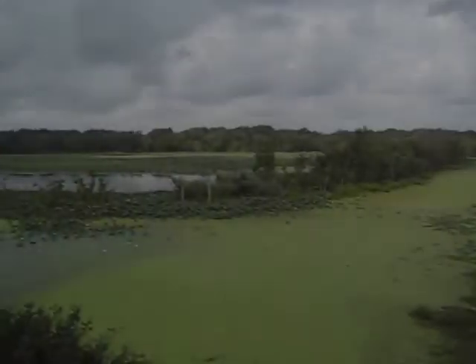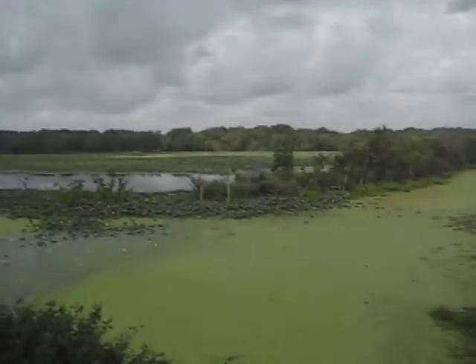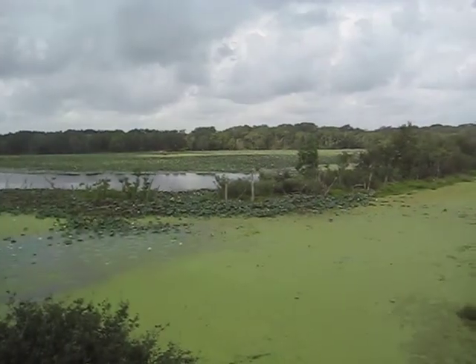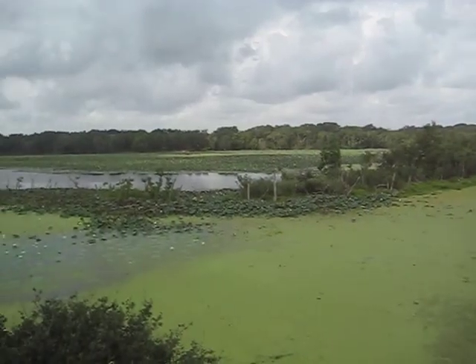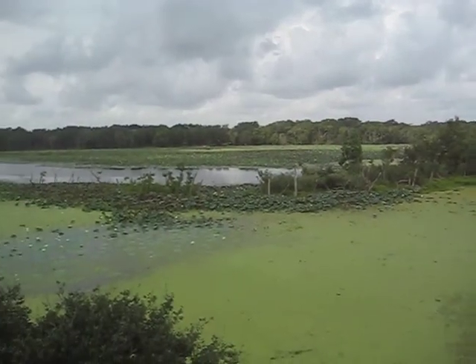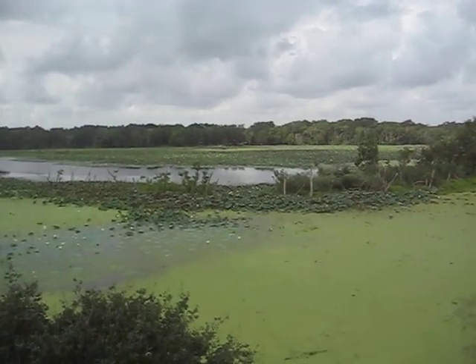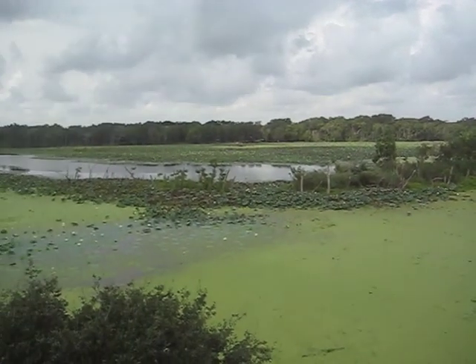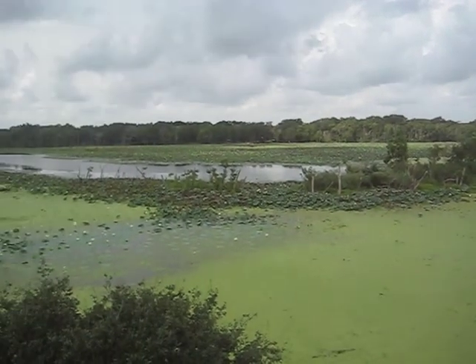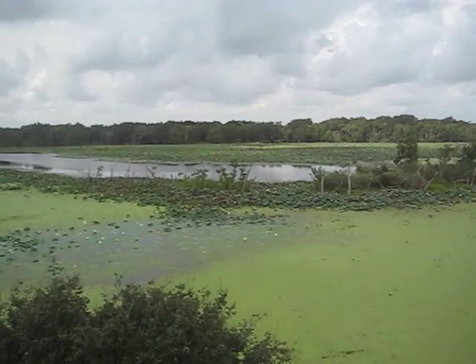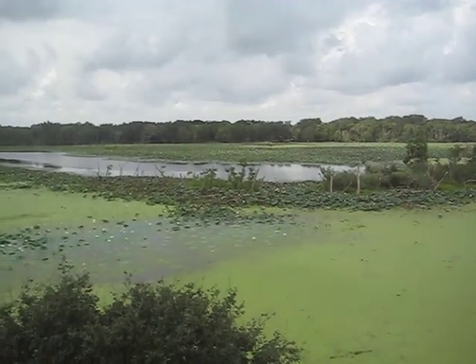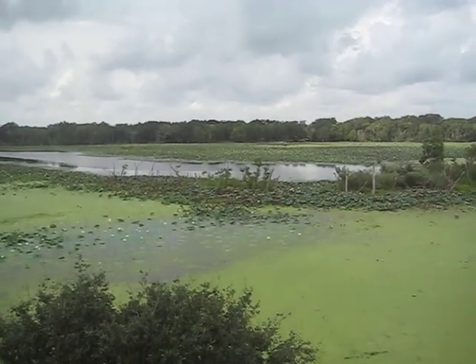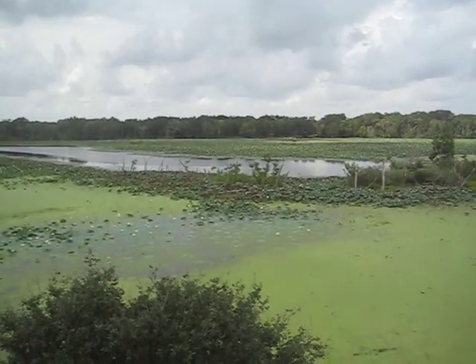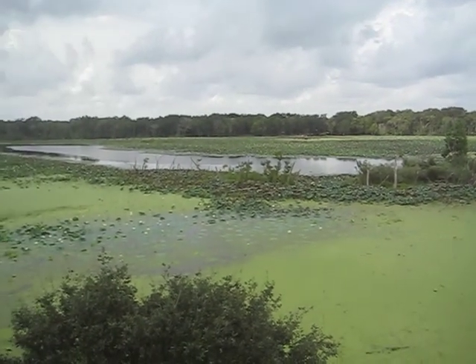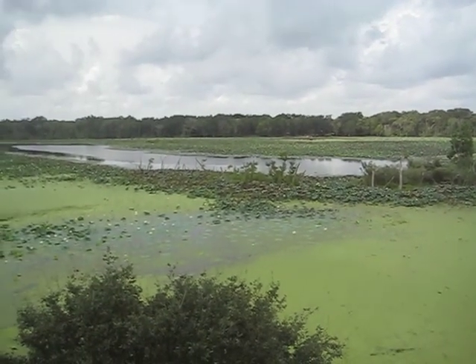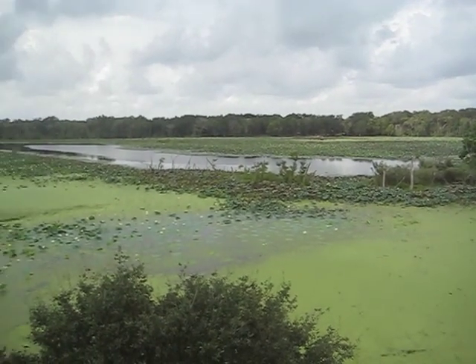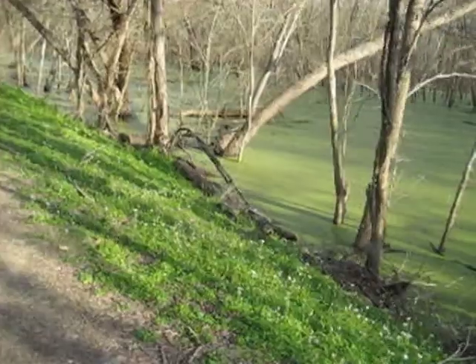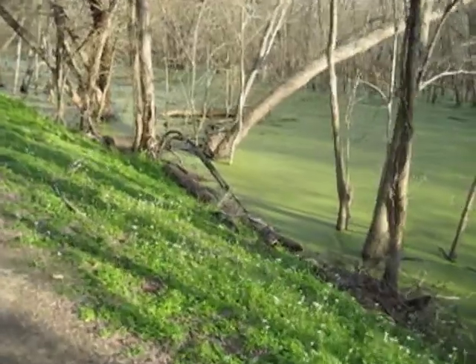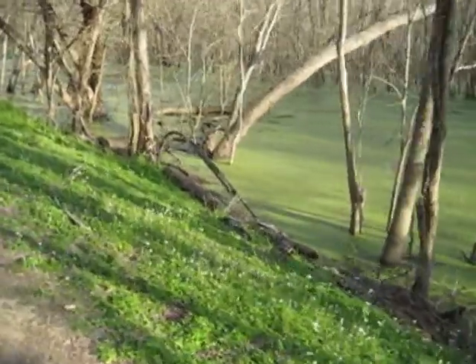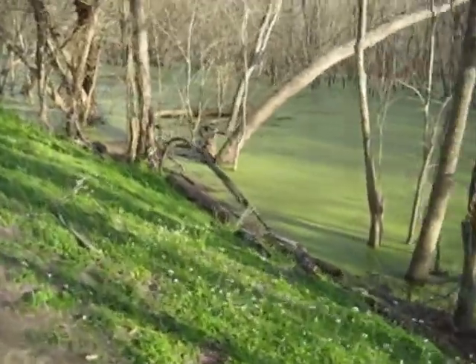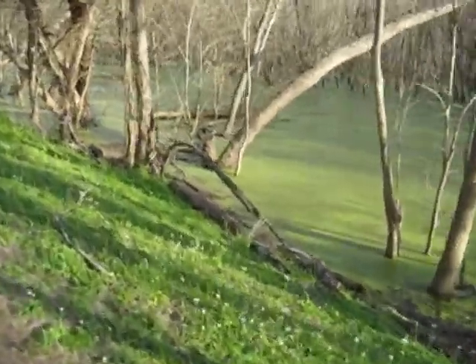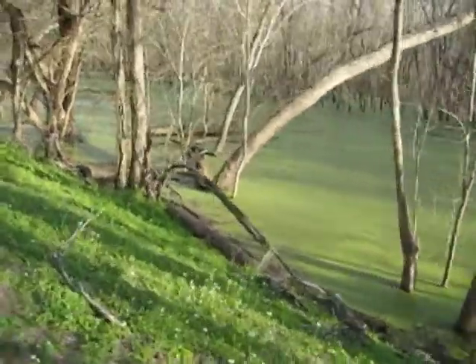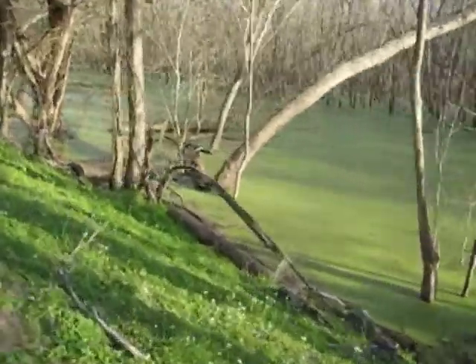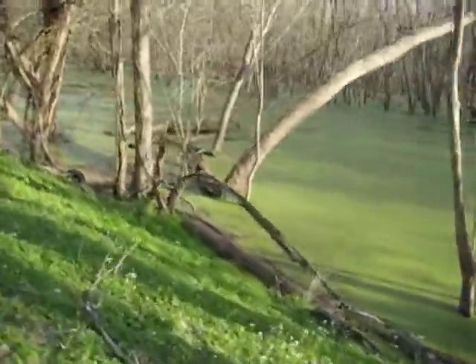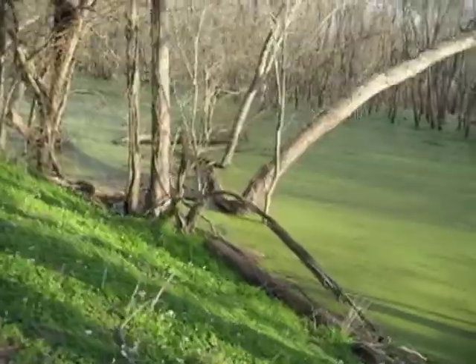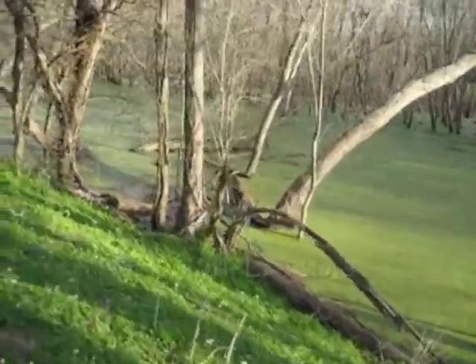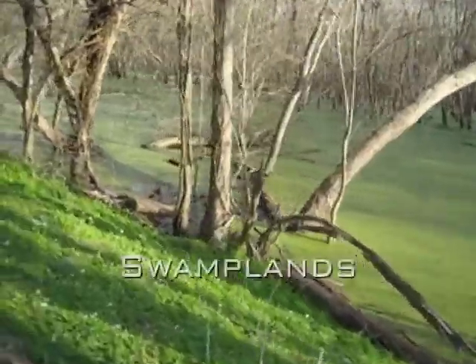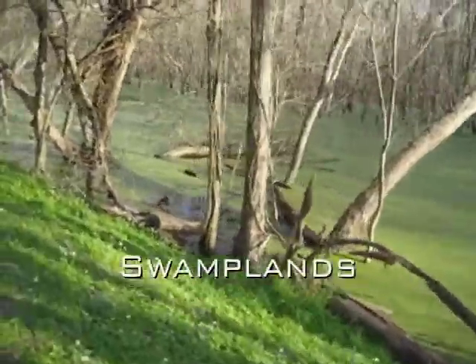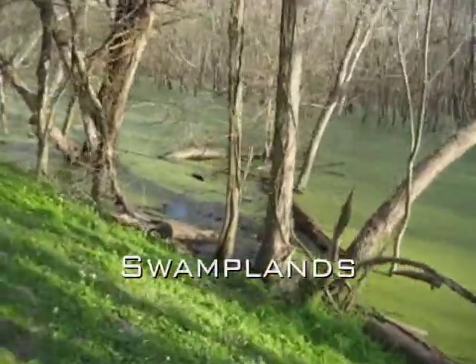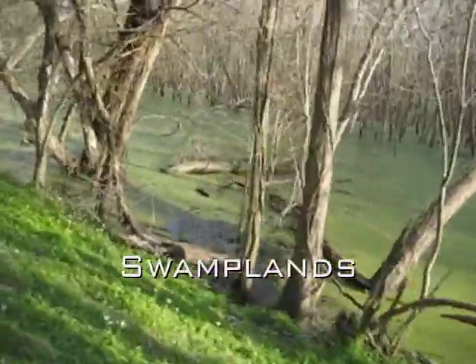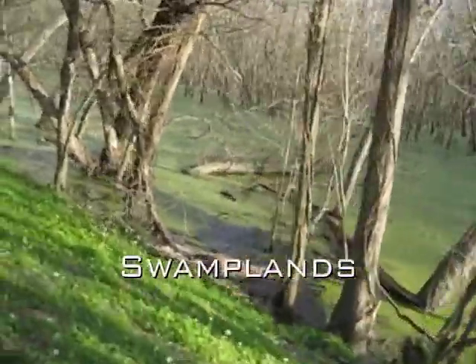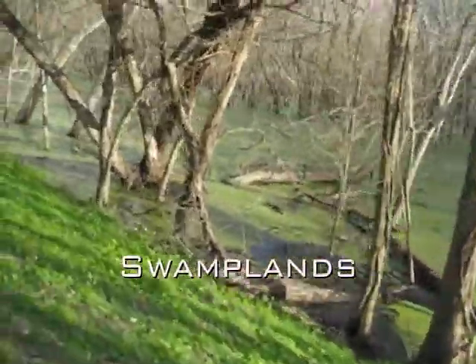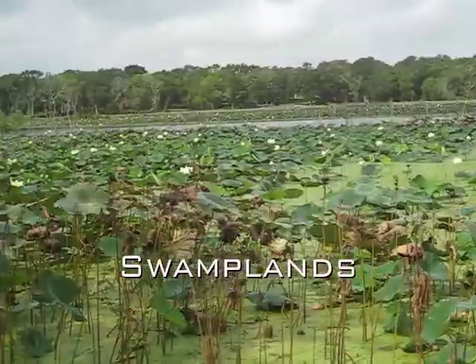One such wonder often neglected, but none the less magnificent is the Swamp Lands.